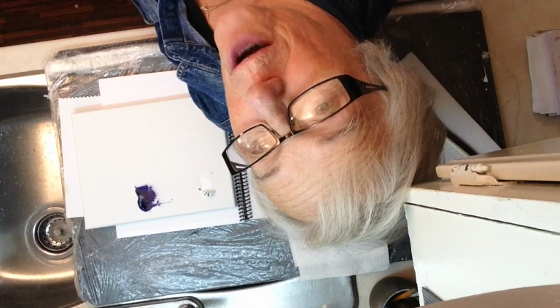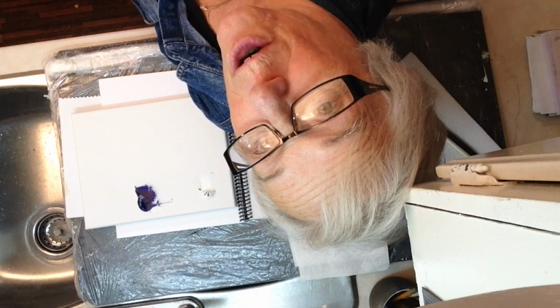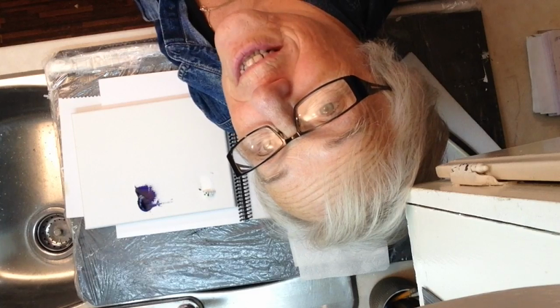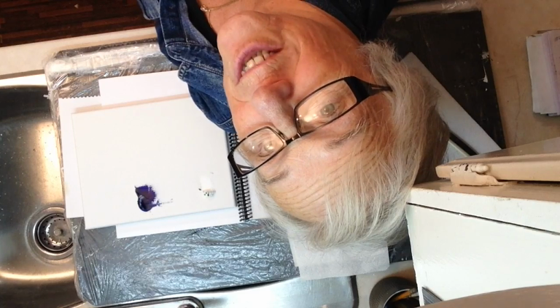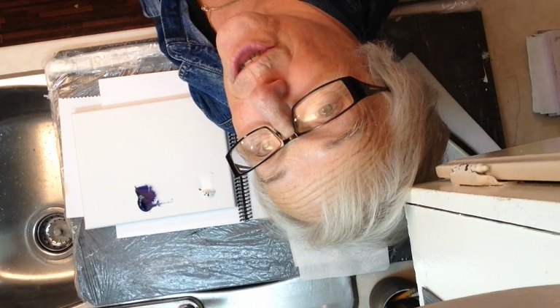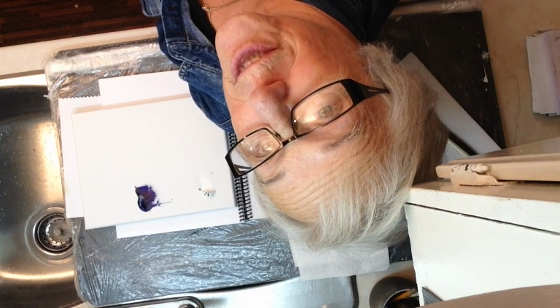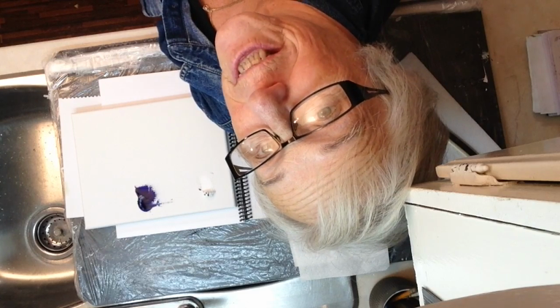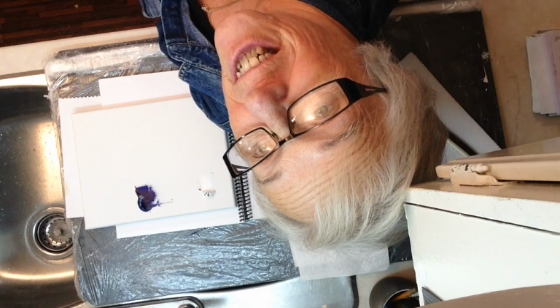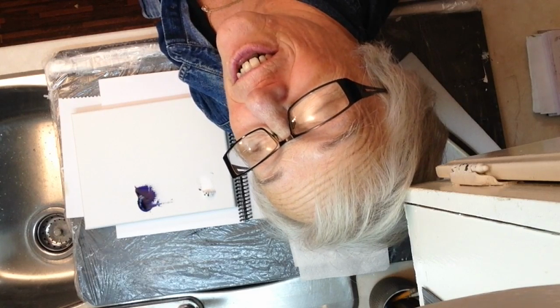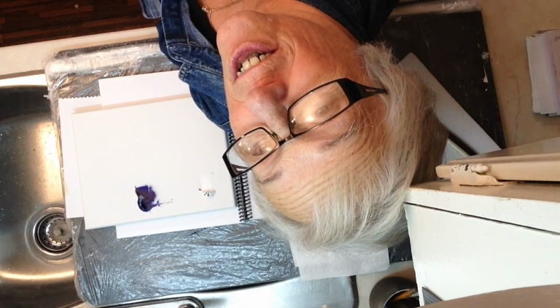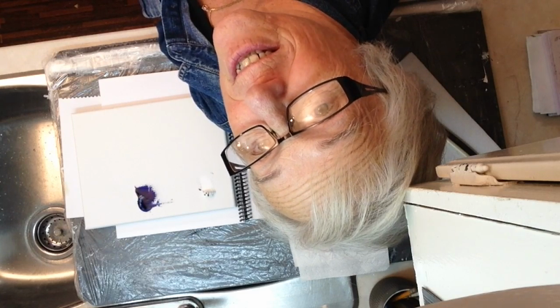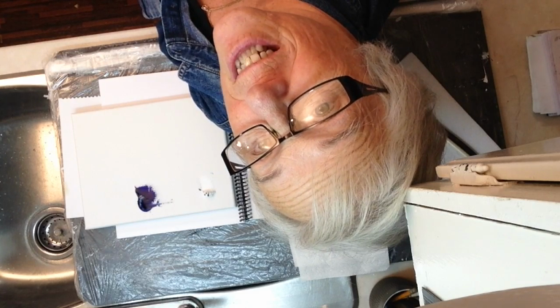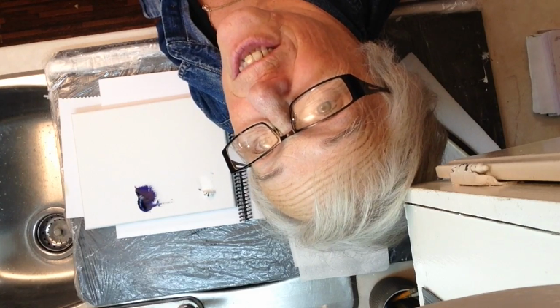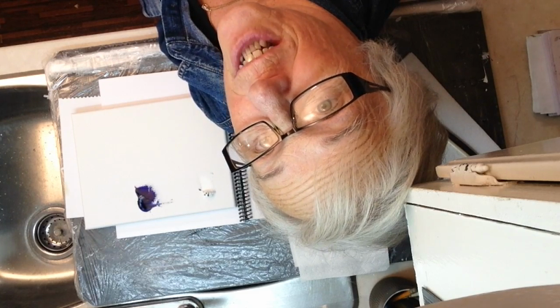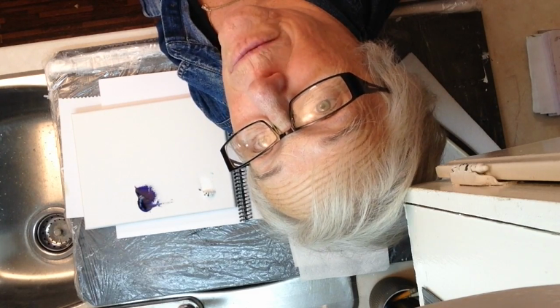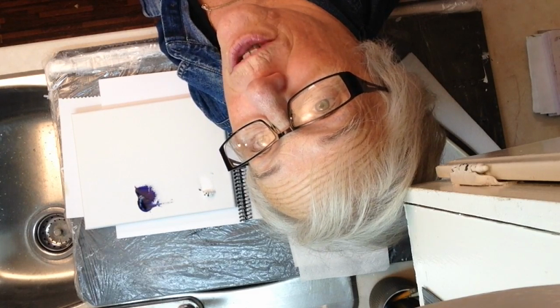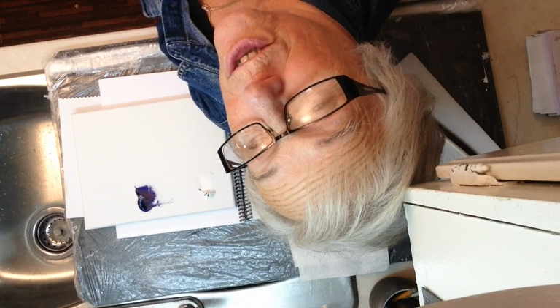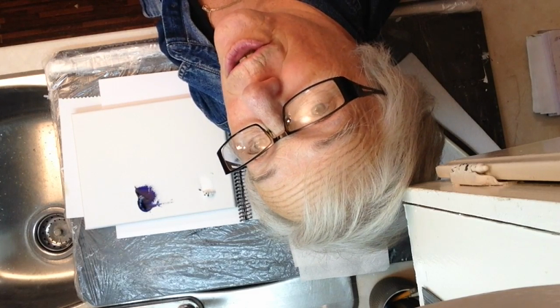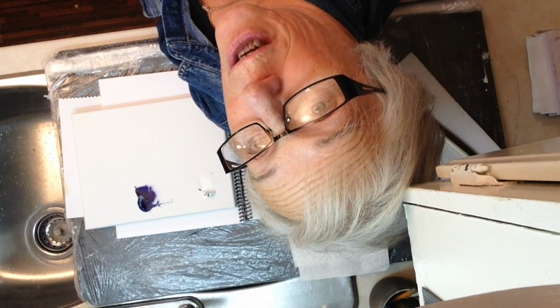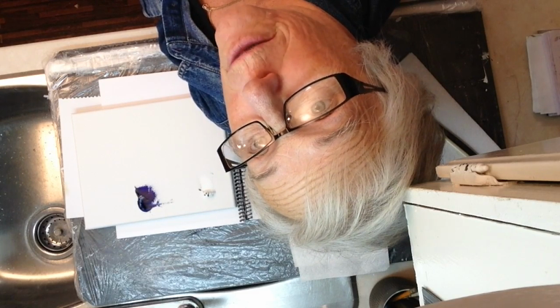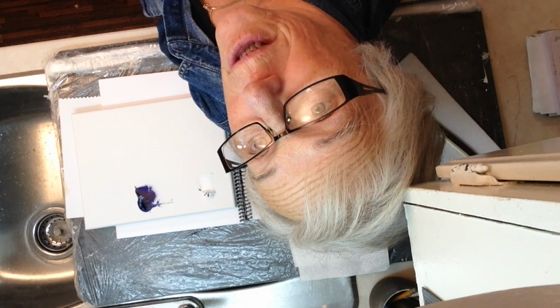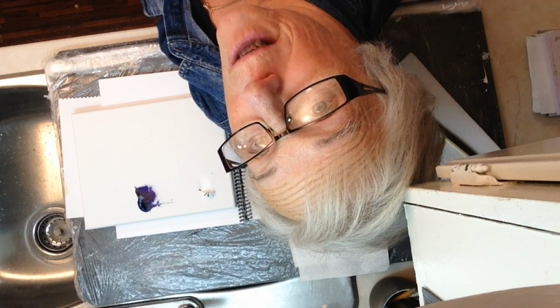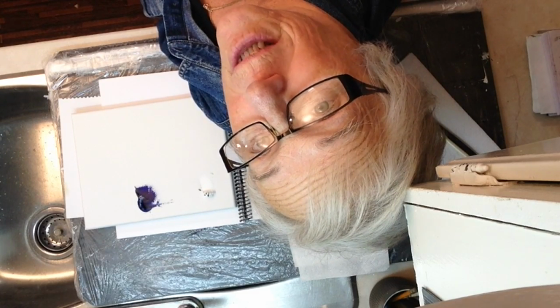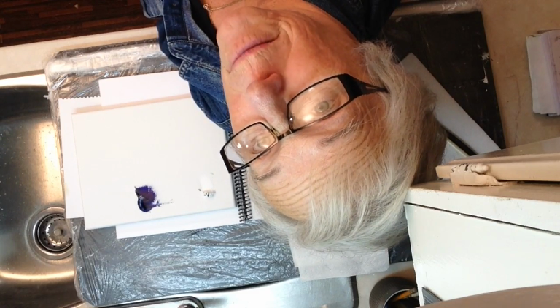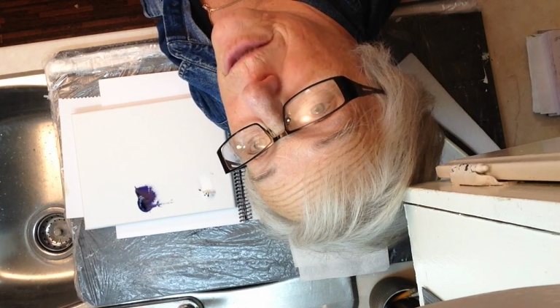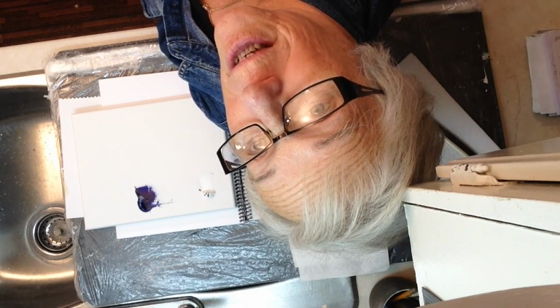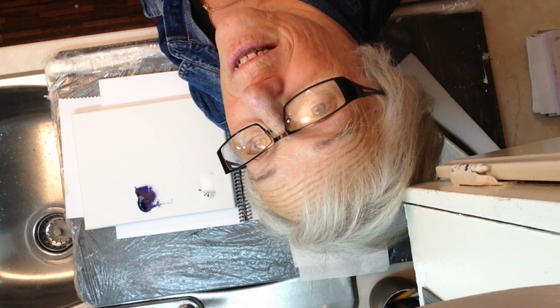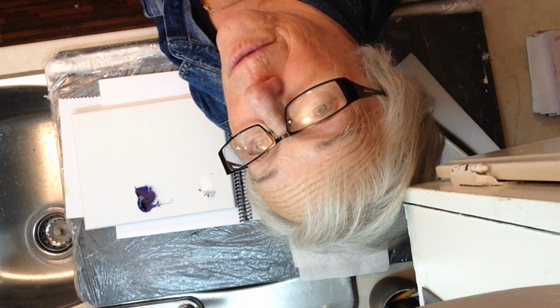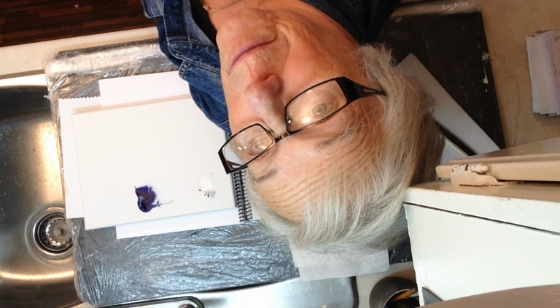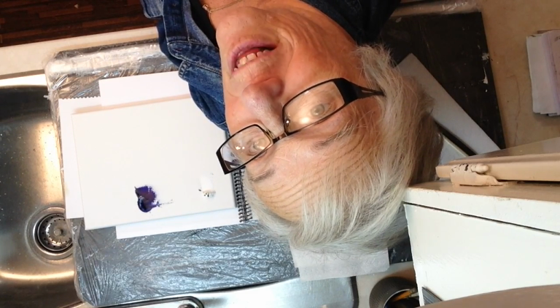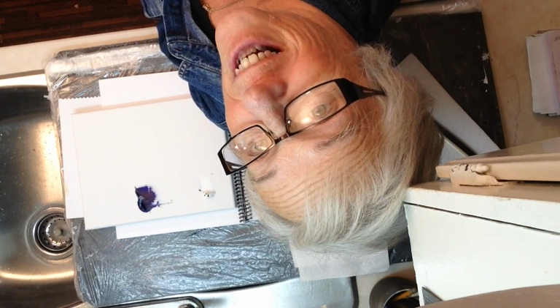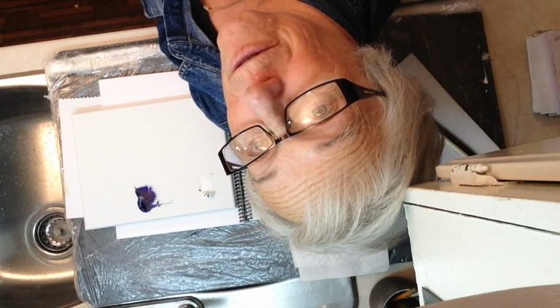I'm Roxanne Dervis, Canadian artist. Today I'm going to show you how to pick up and mix paint with a palette knife.